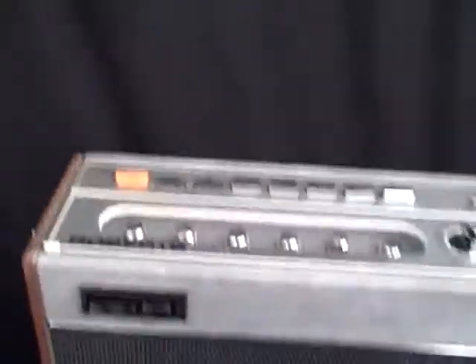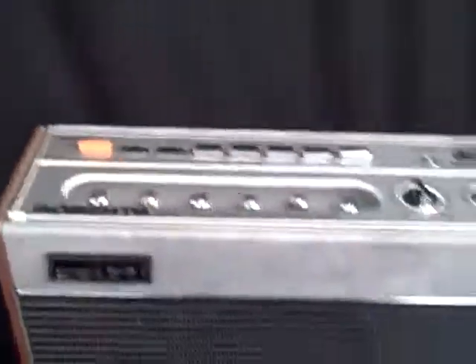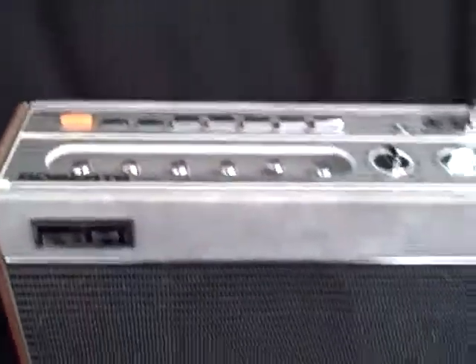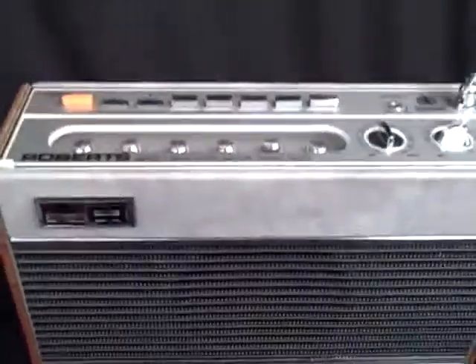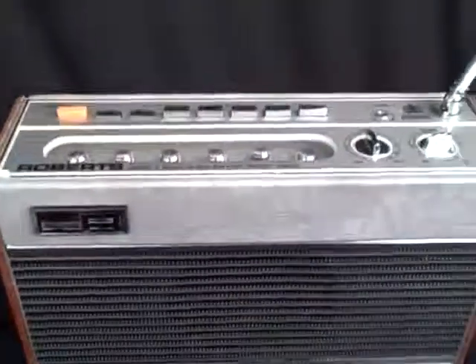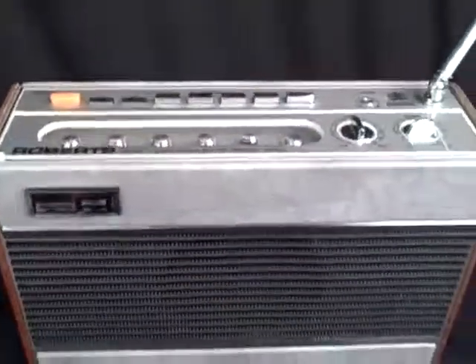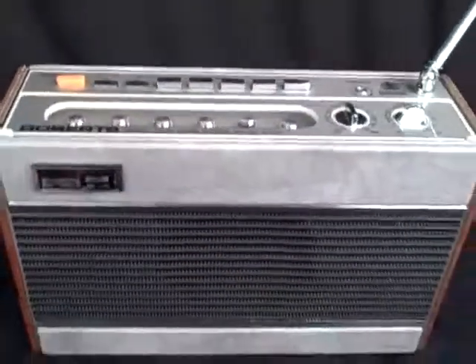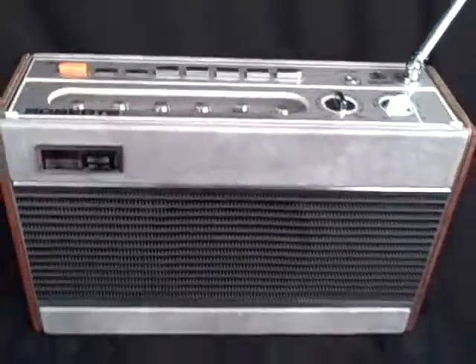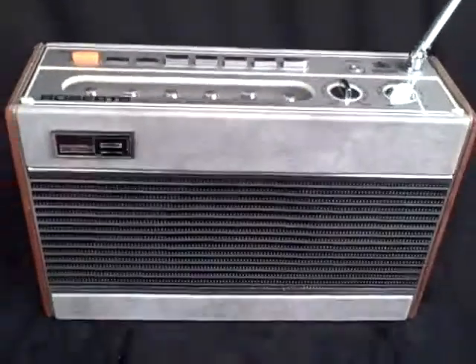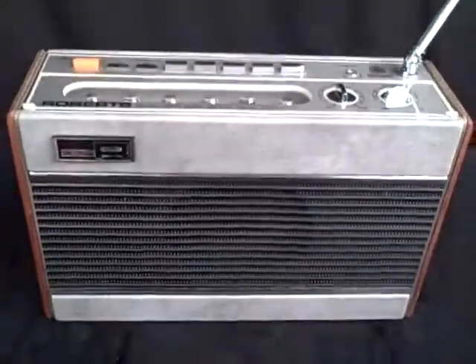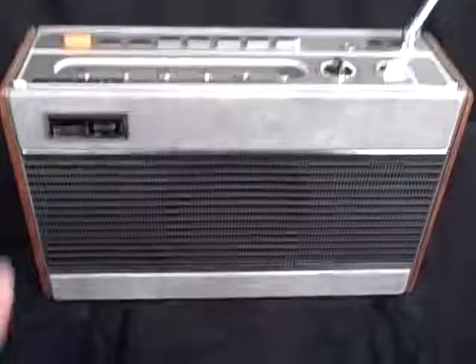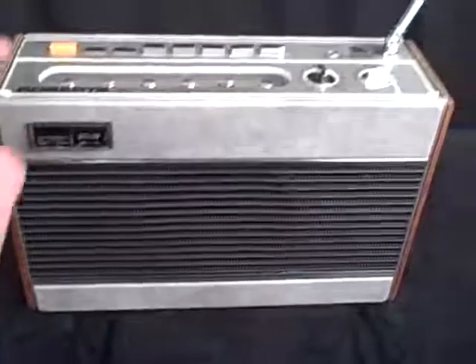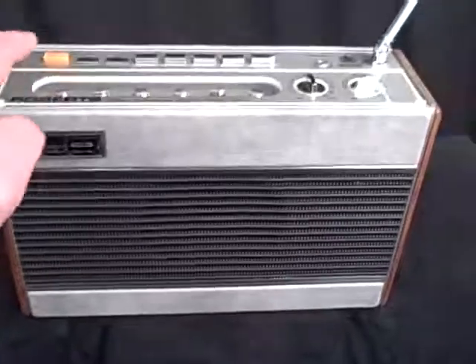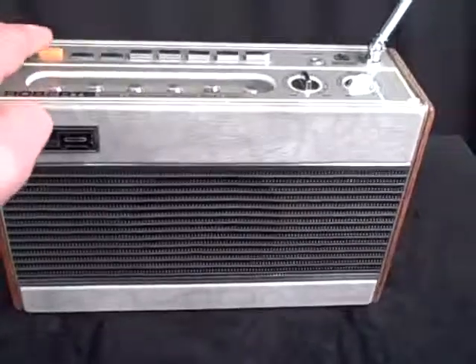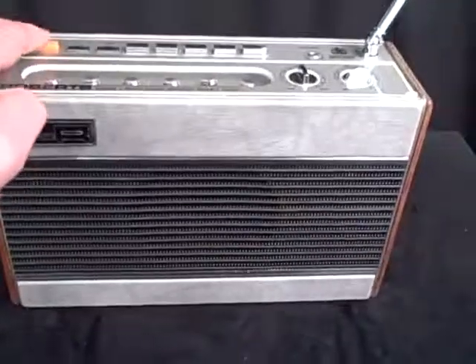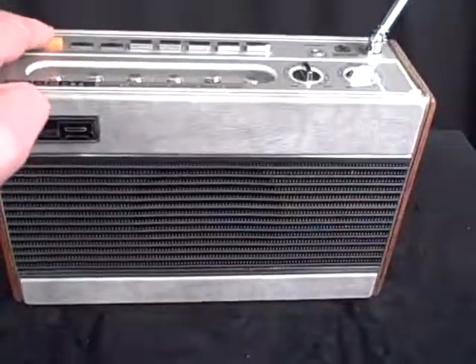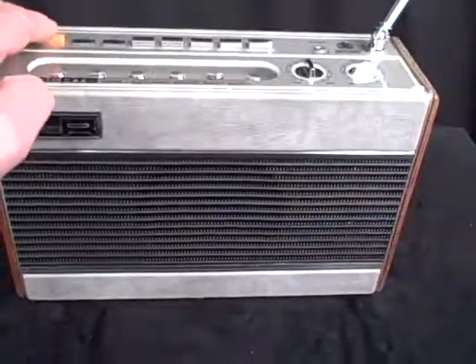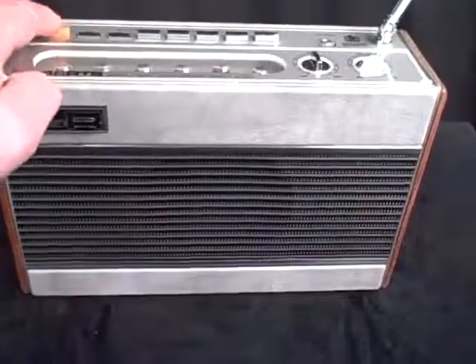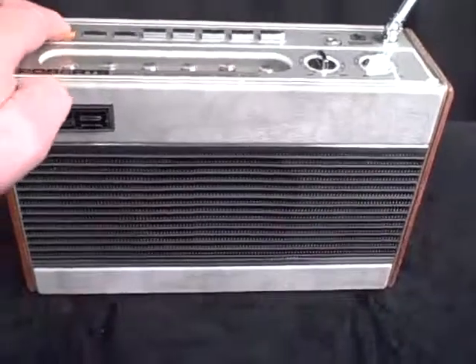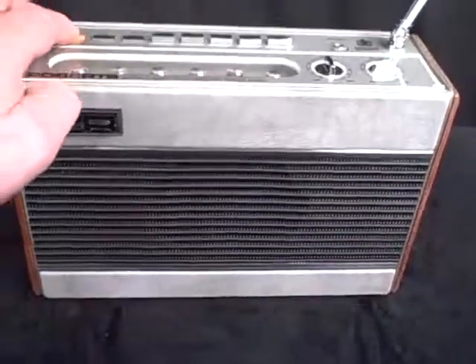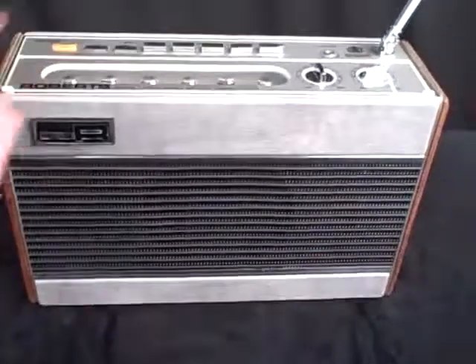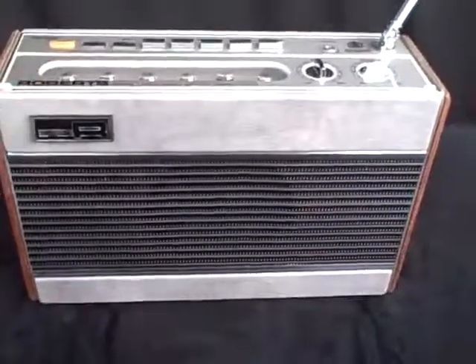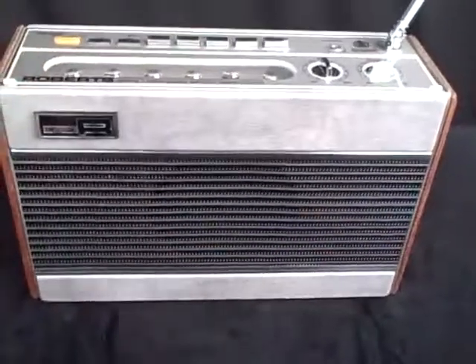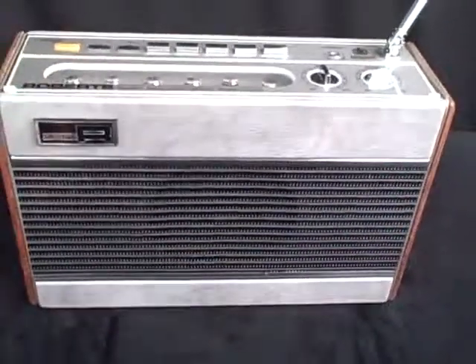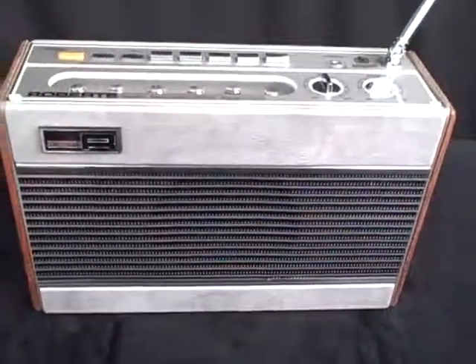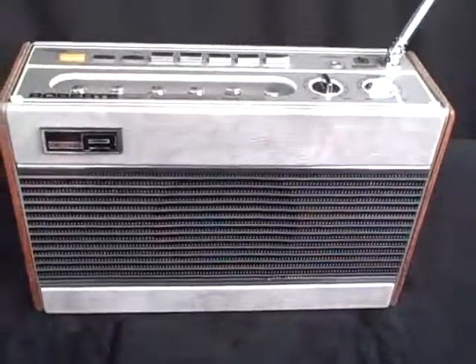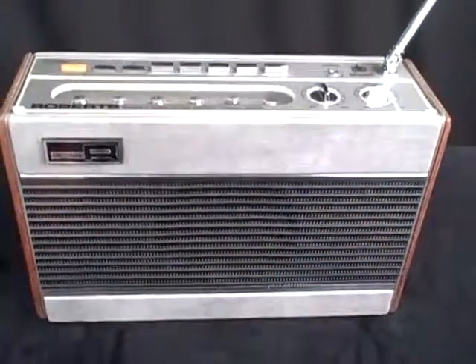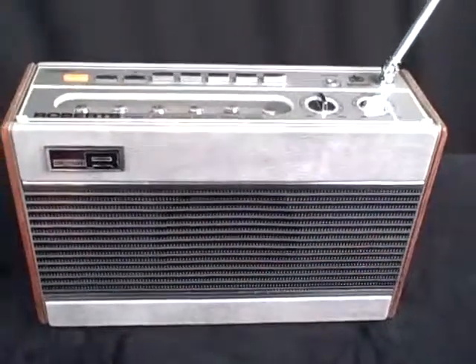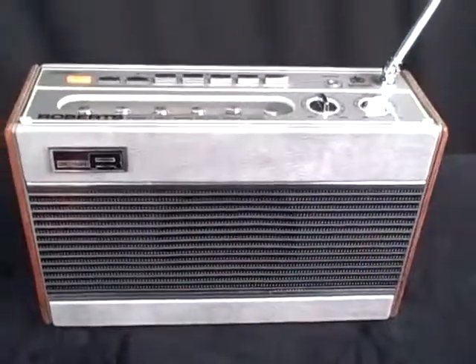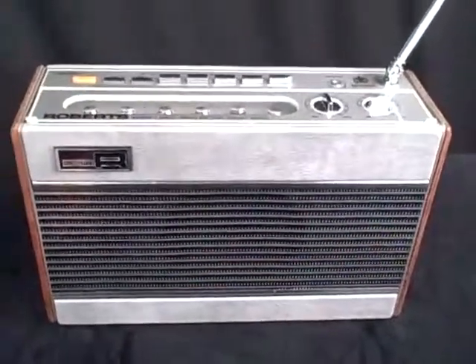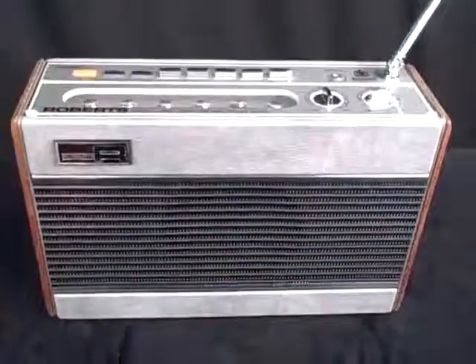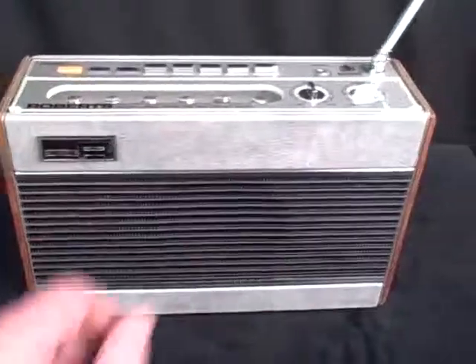This is a very, very nice one. Let's hear it. This is on medium wave.